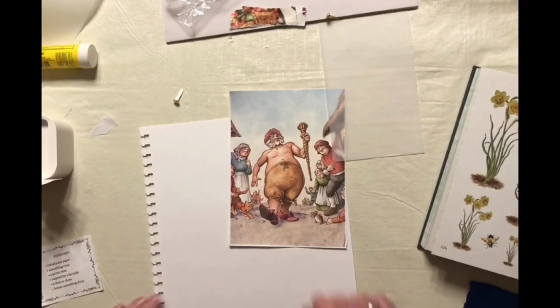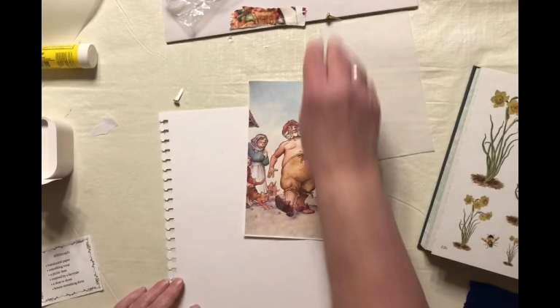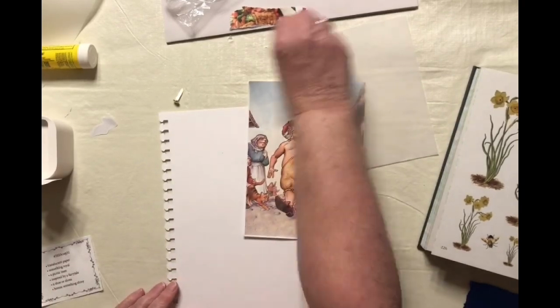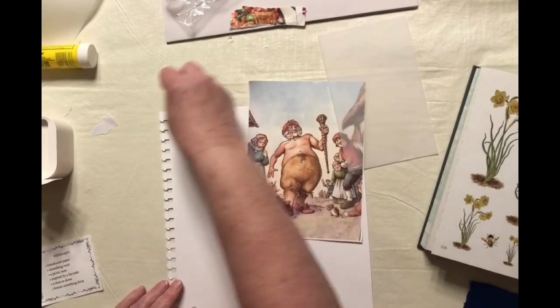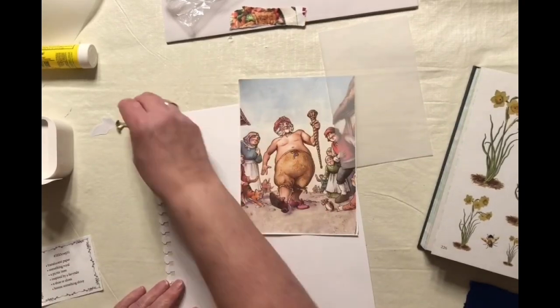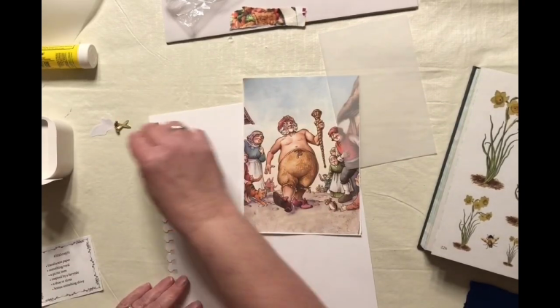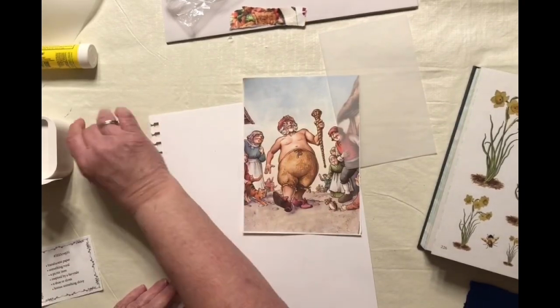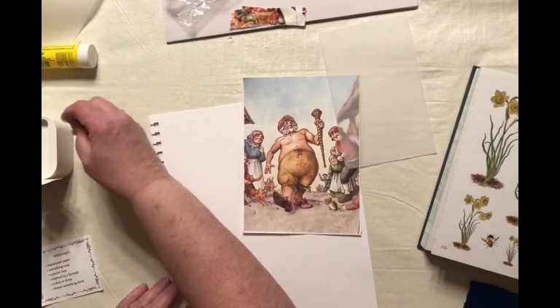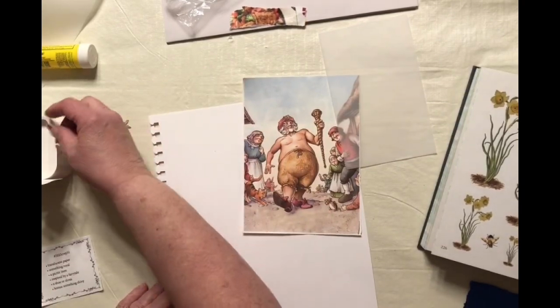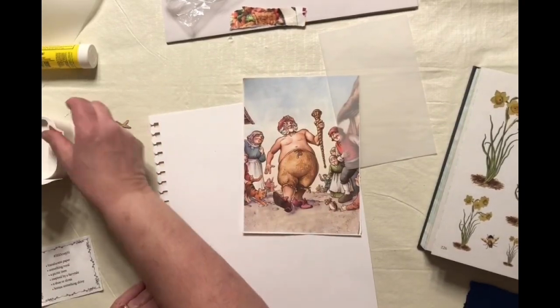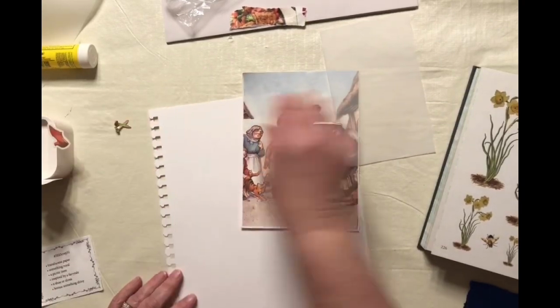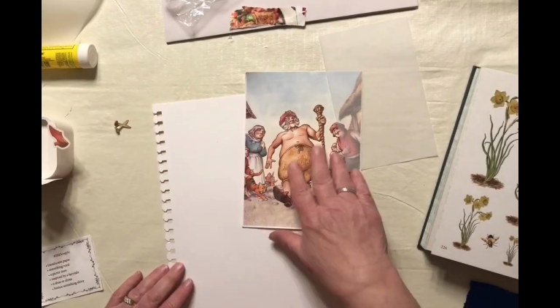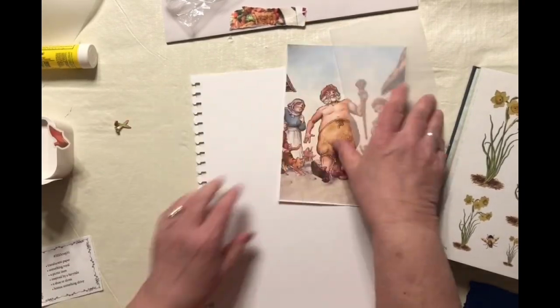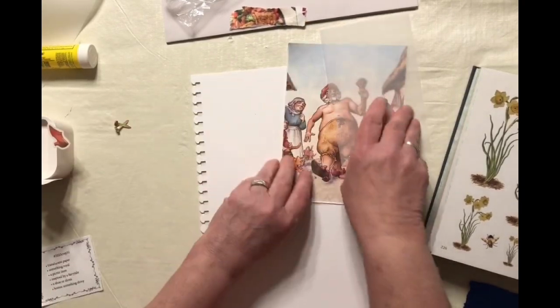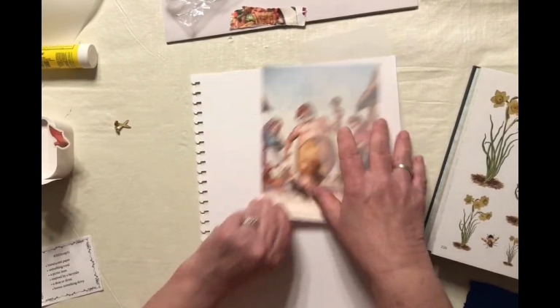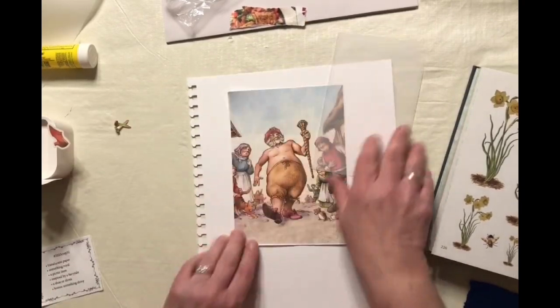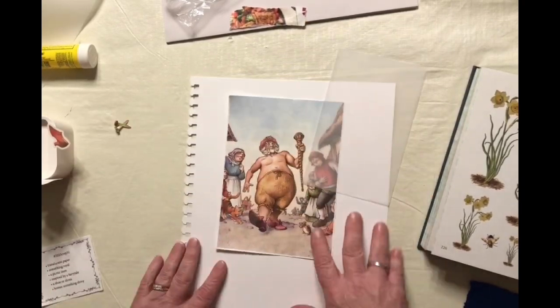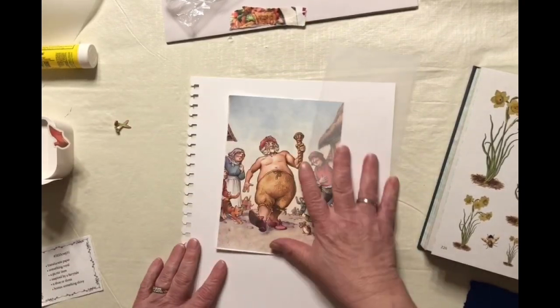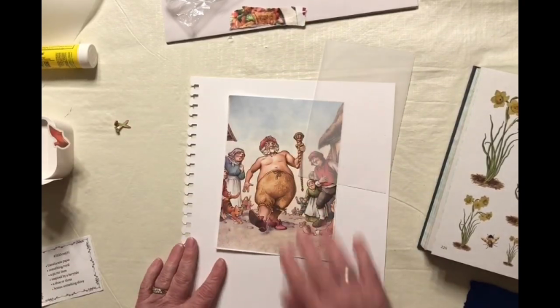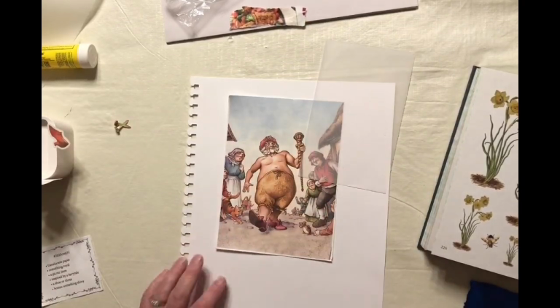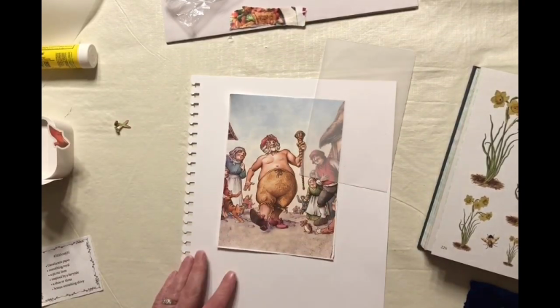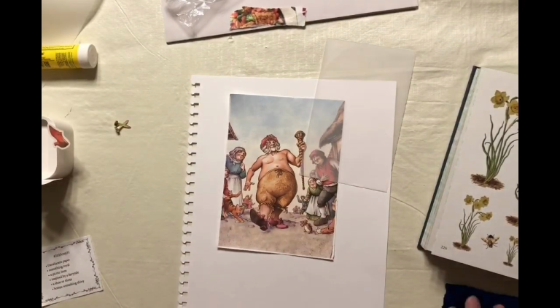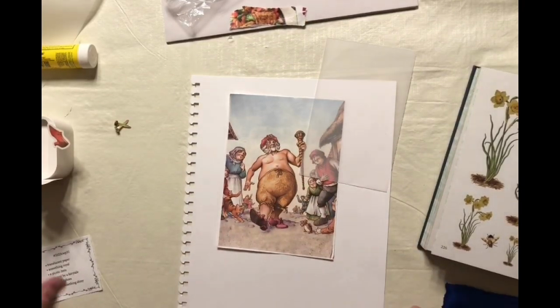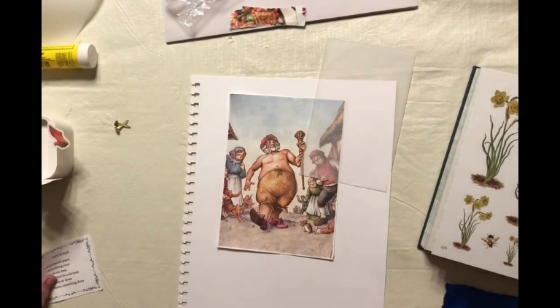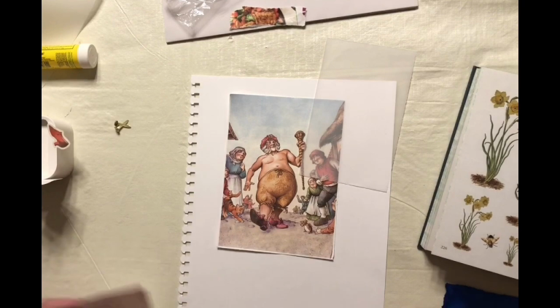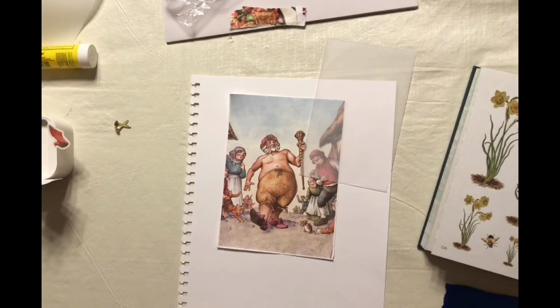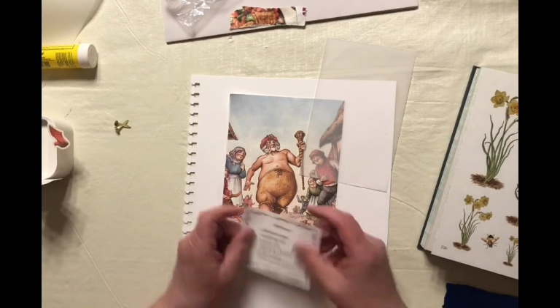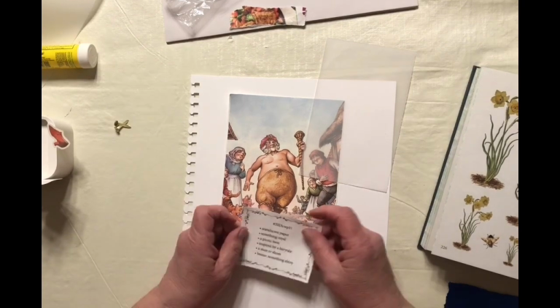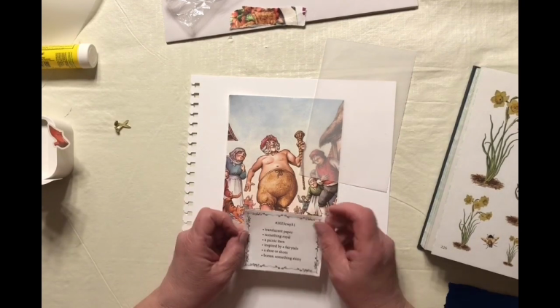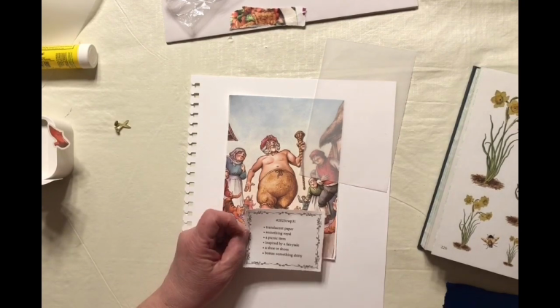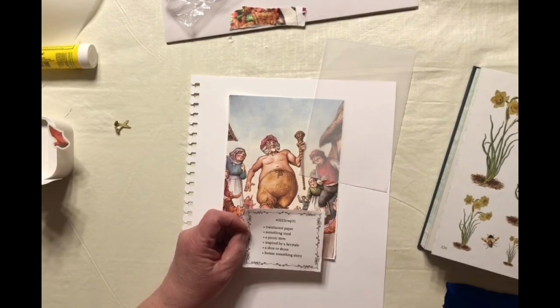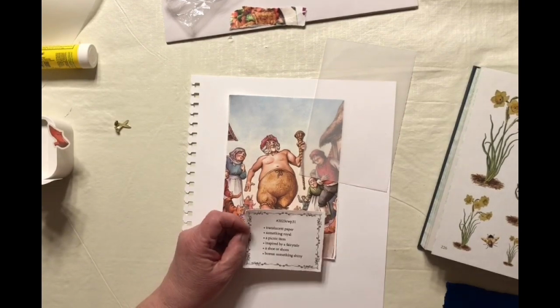Hello, welcome to my channel. My name is Lisa, and today we're going to be working on the Marguerite Miller Challenge for week 31.